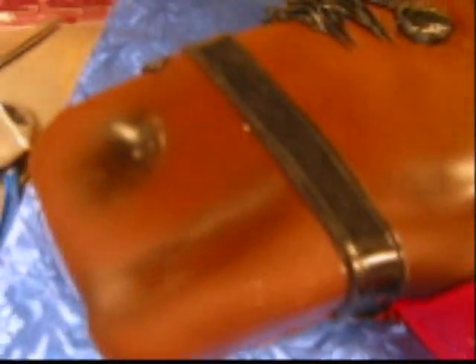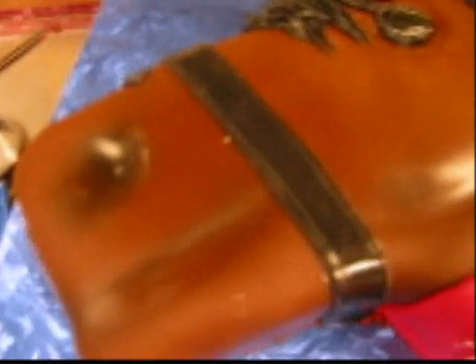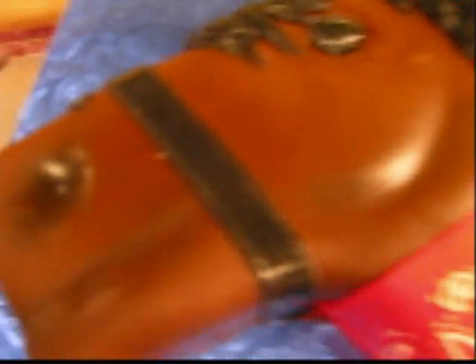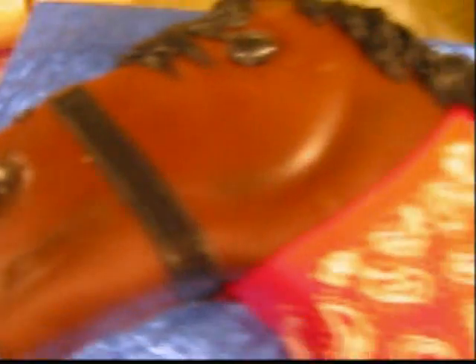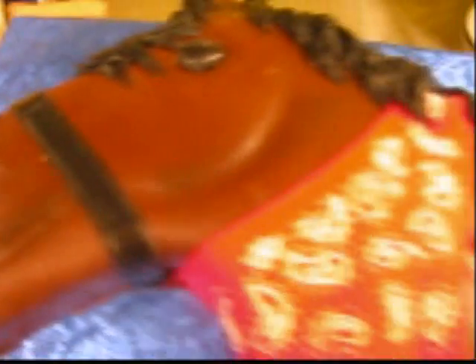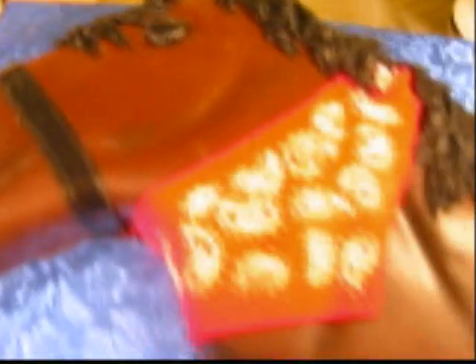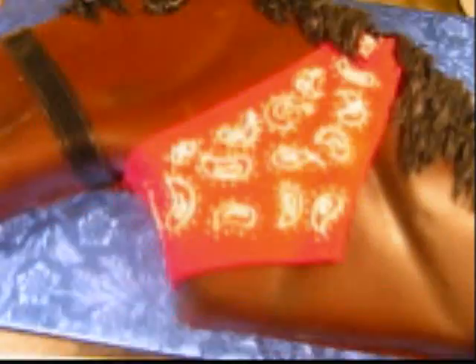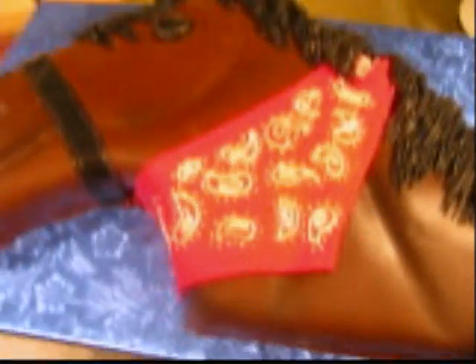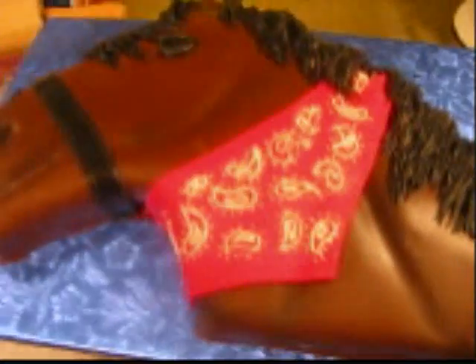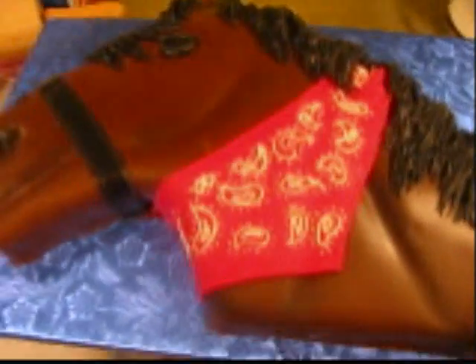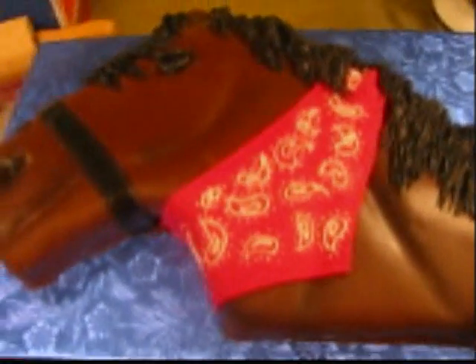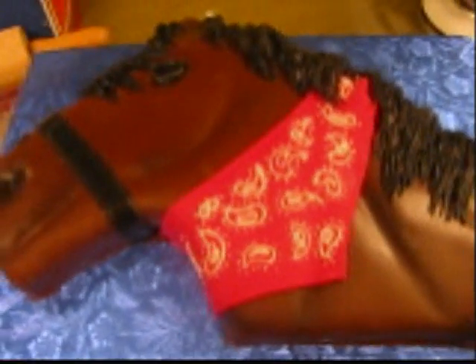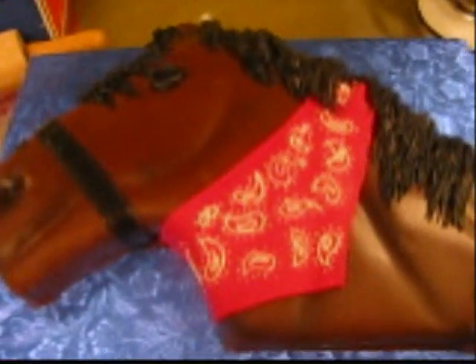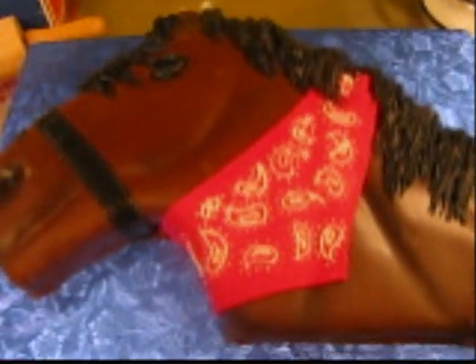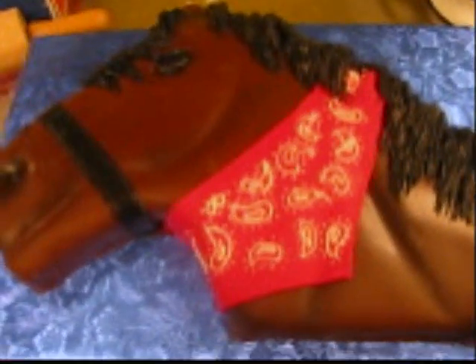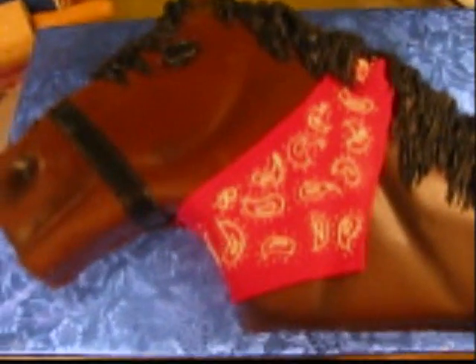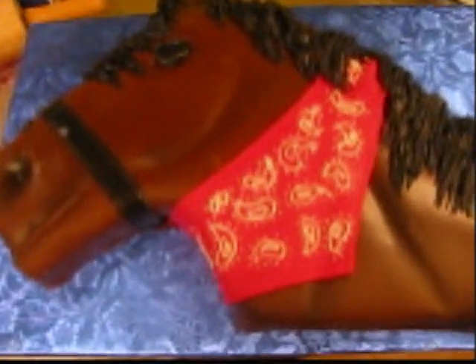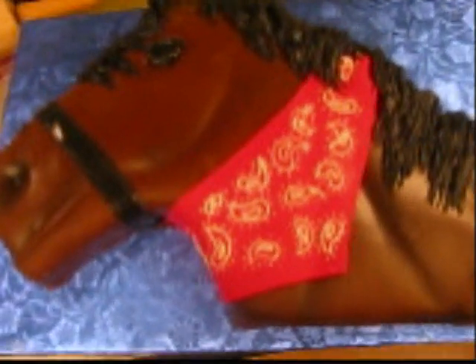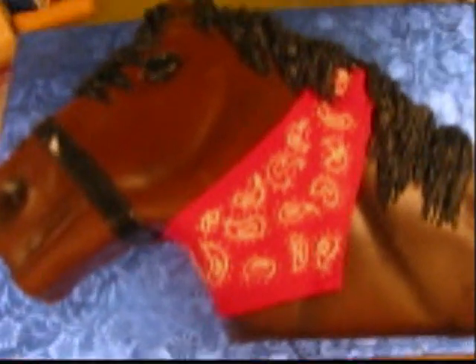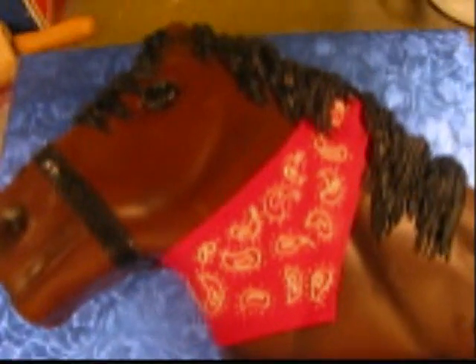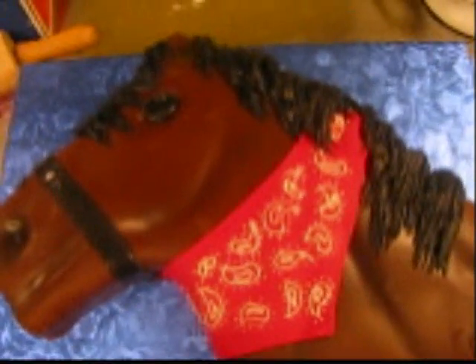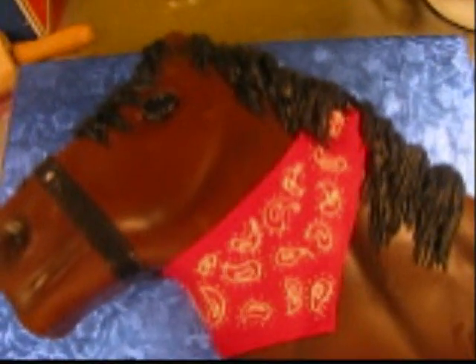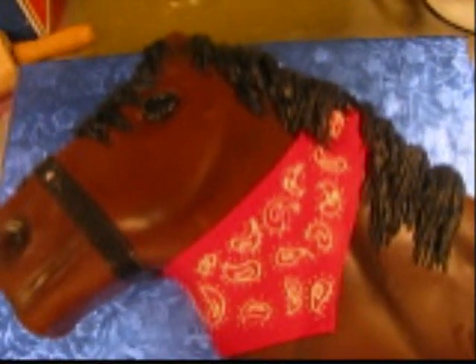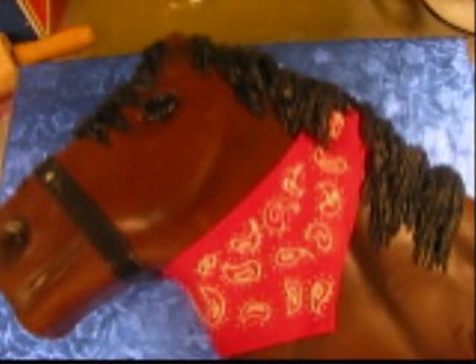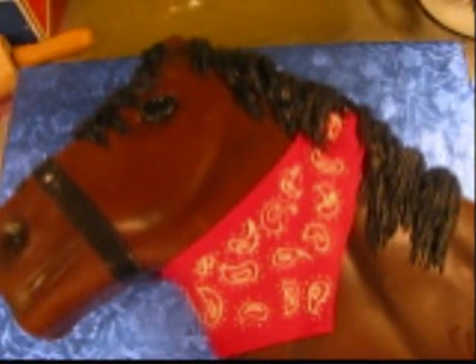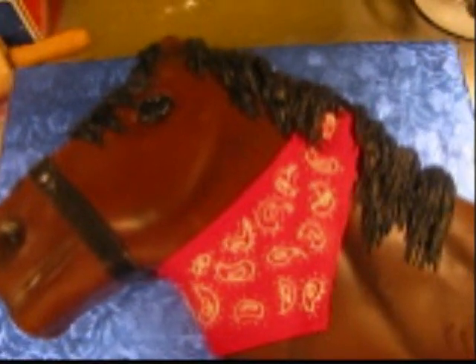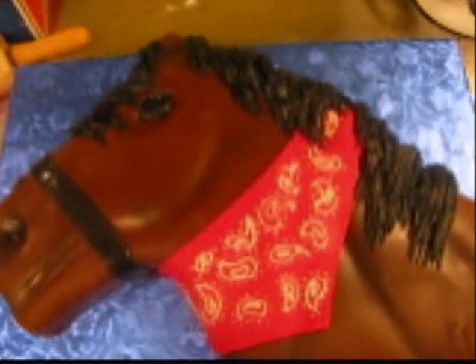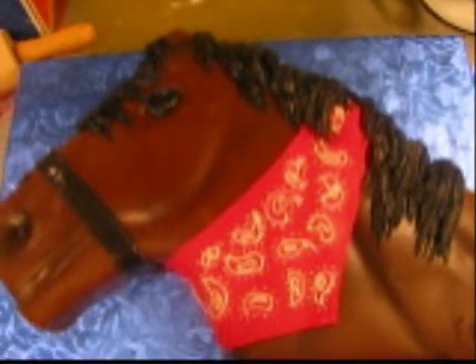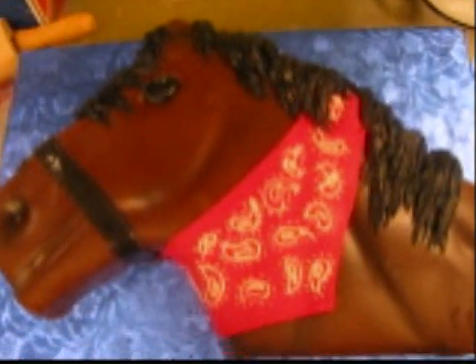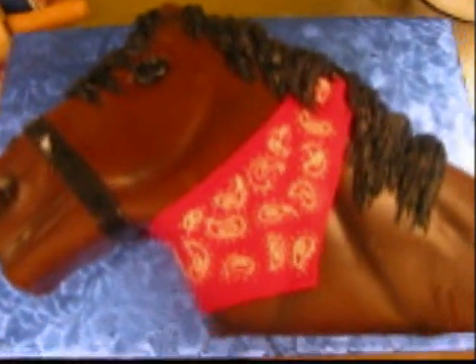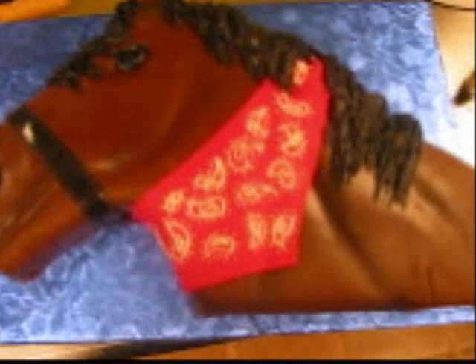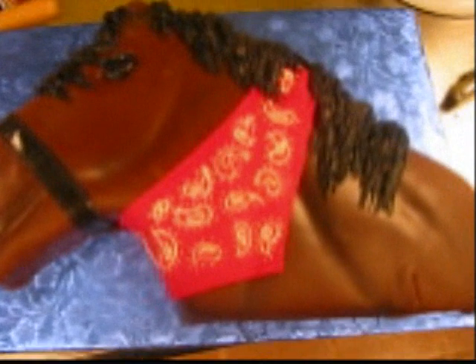So this is the horsey cake, and Robert's getting good at carving these.